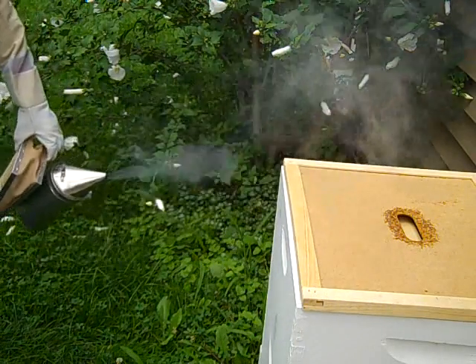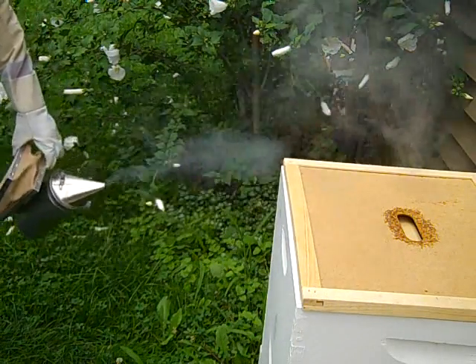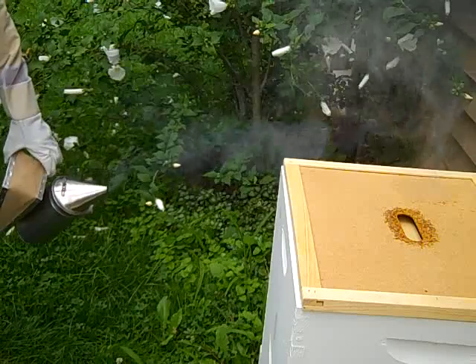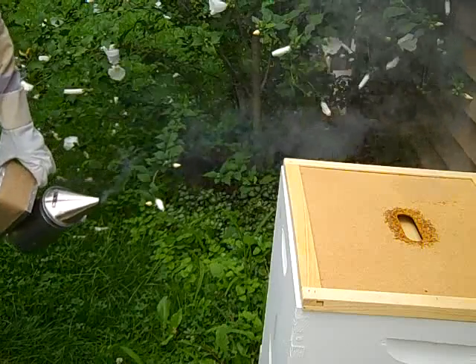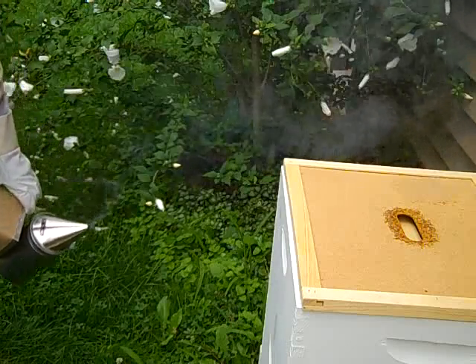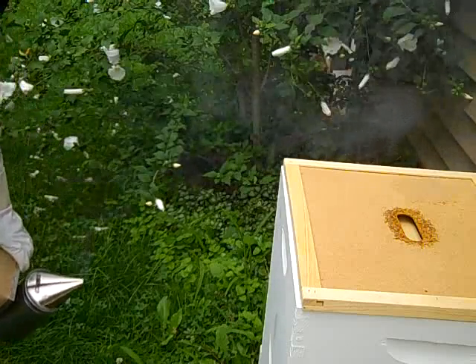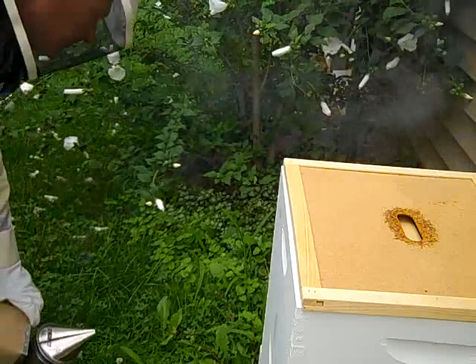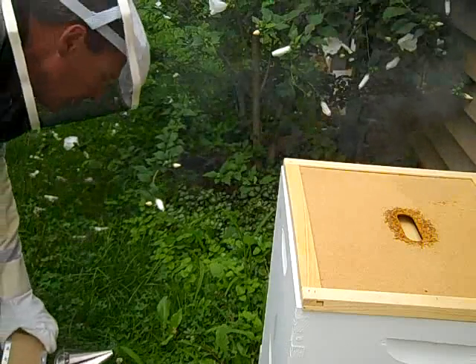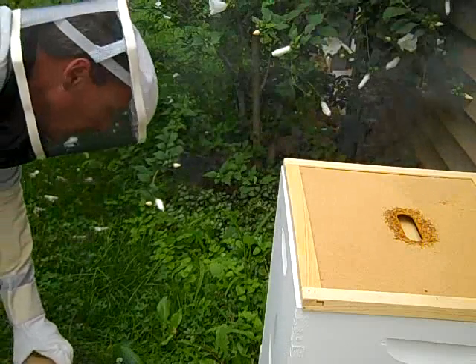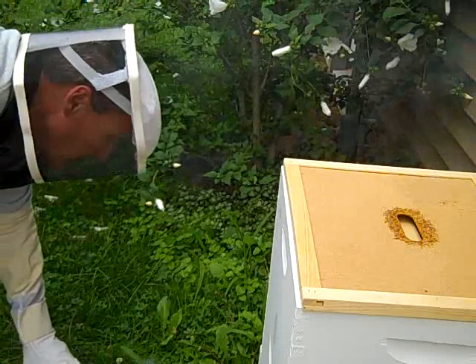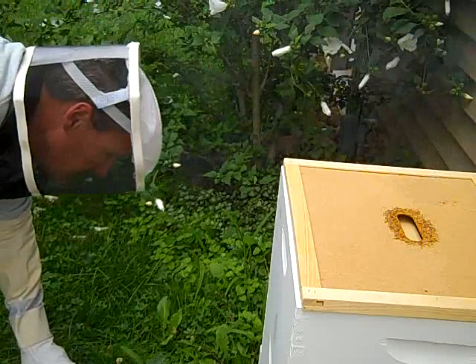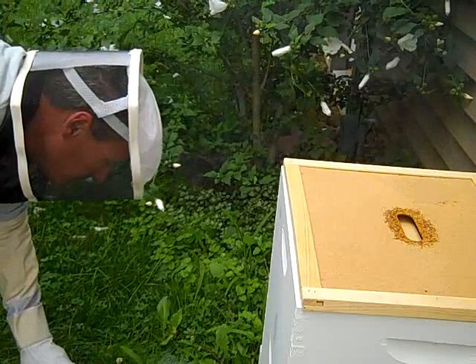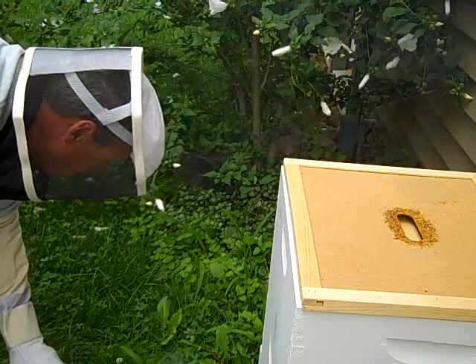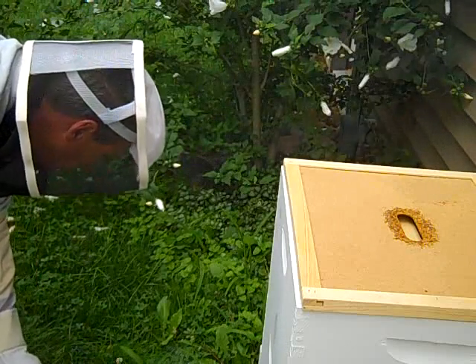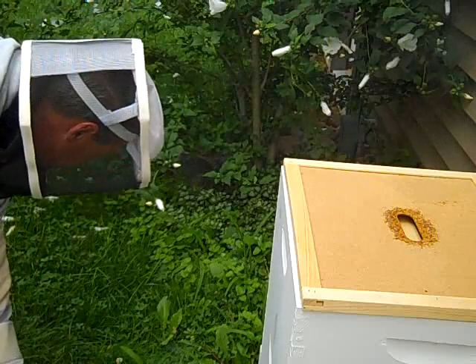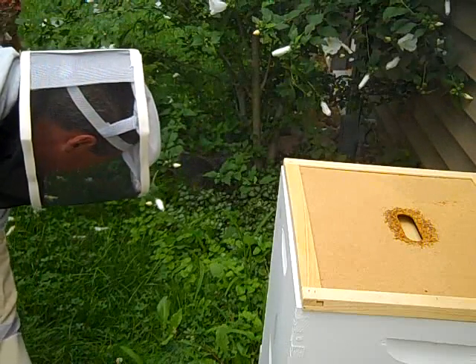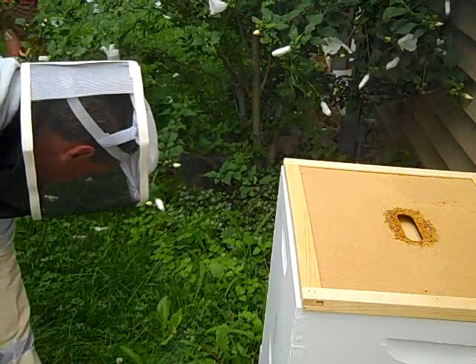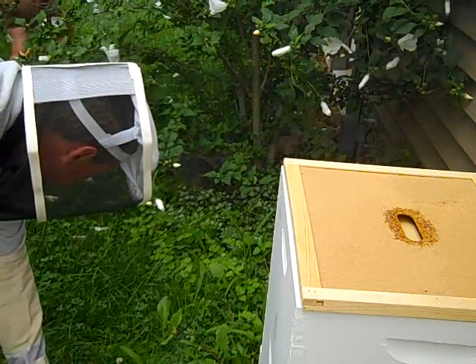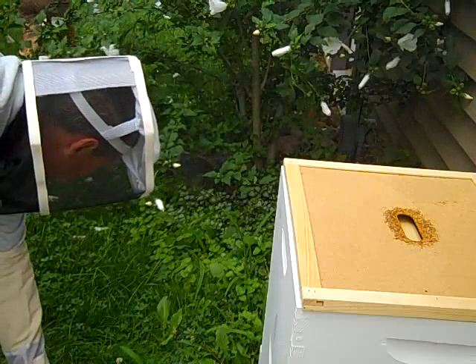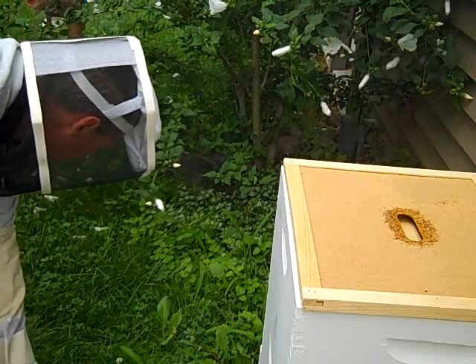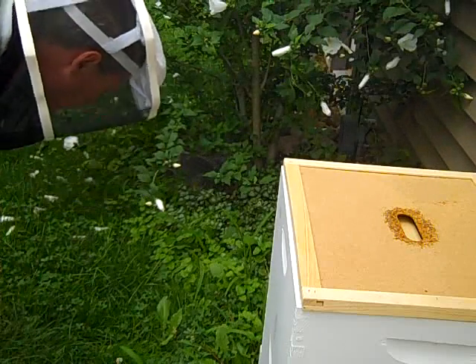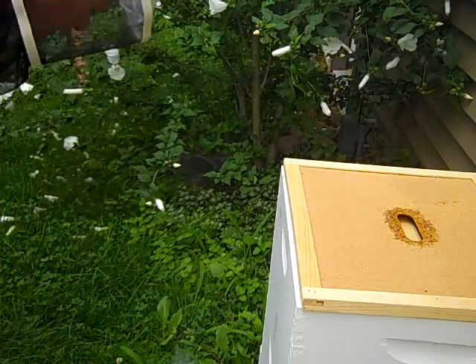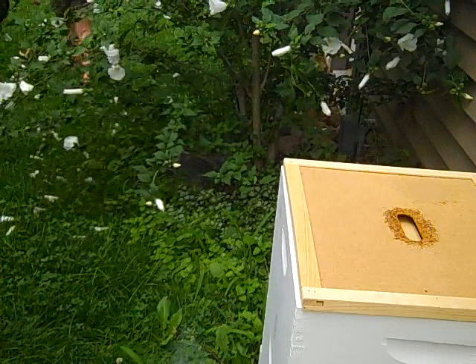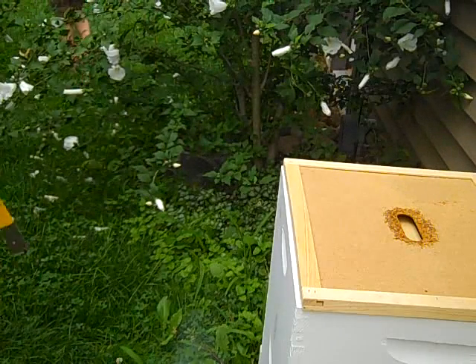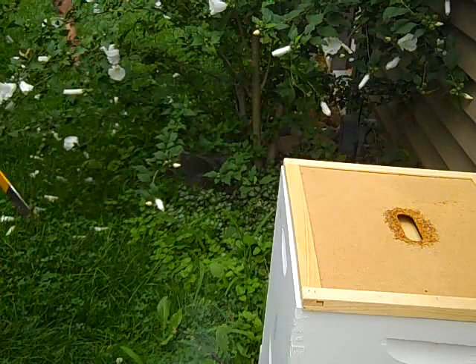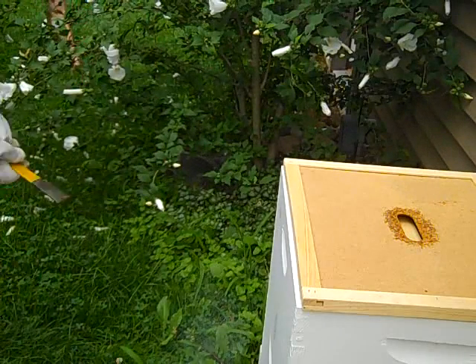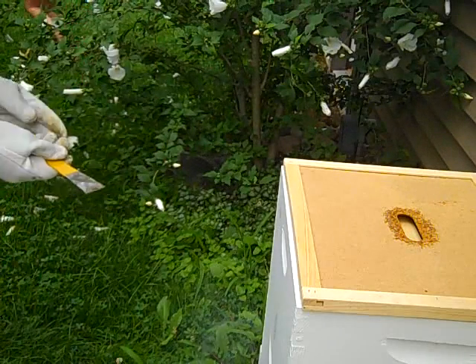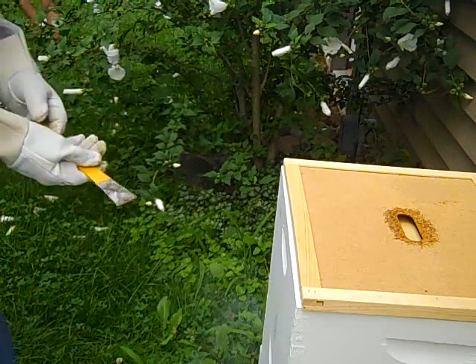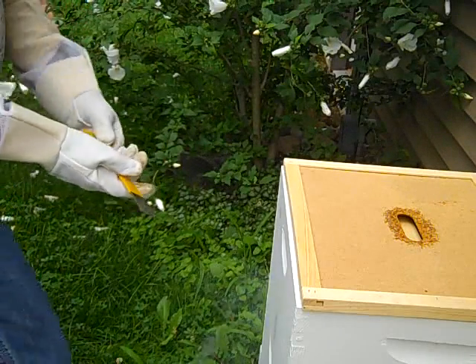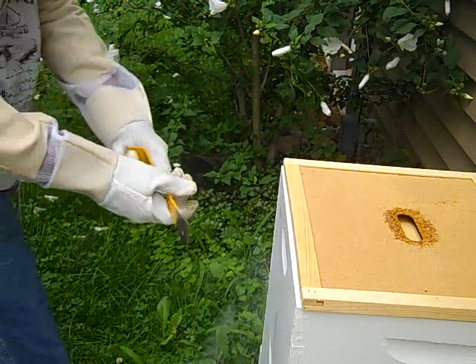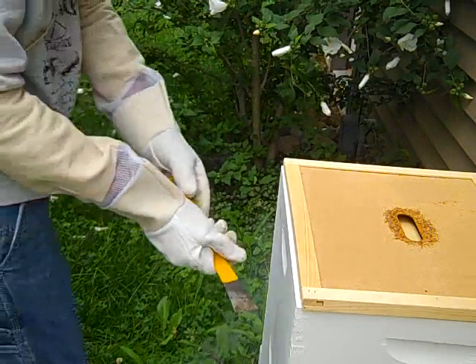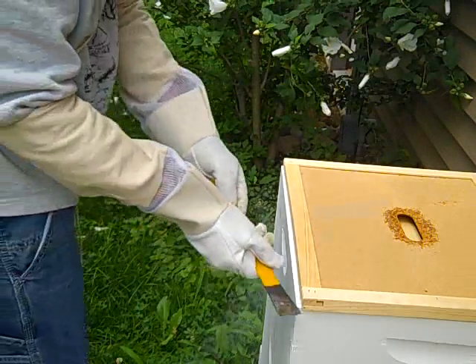There's more like 50,000 bees in there now and there used to only be about 10,000.